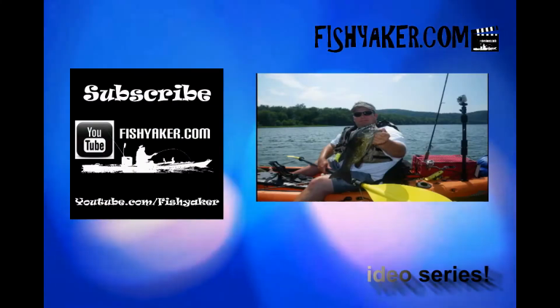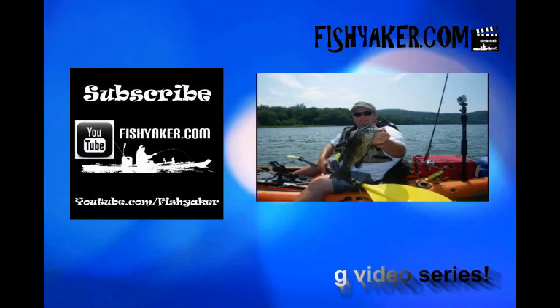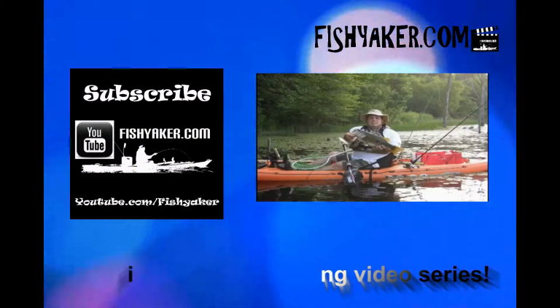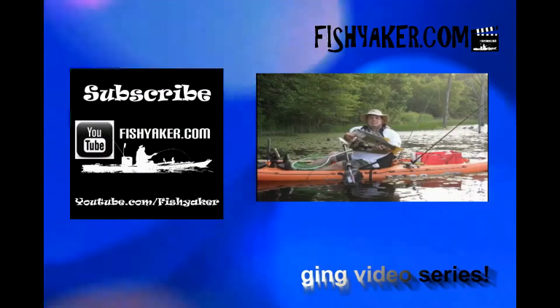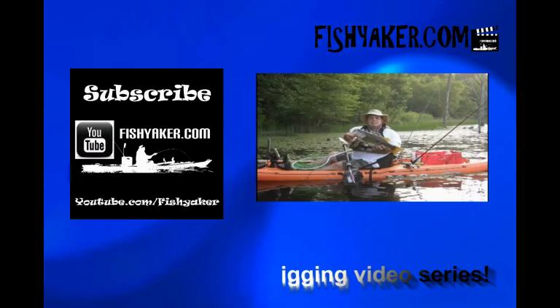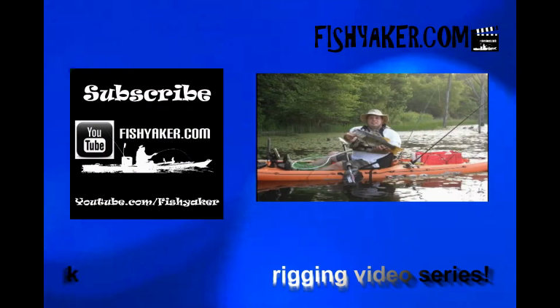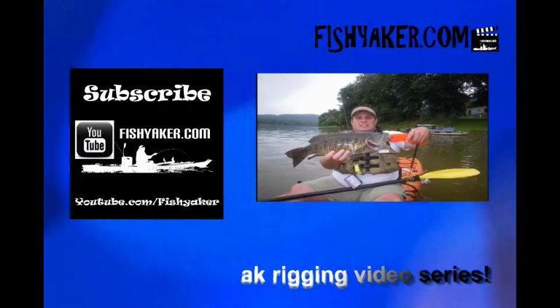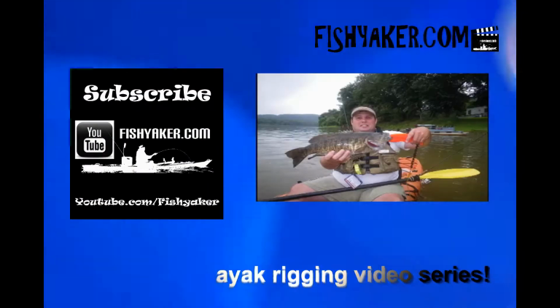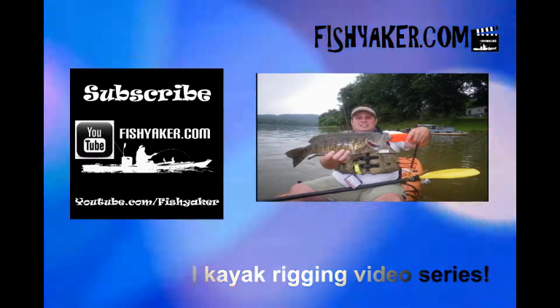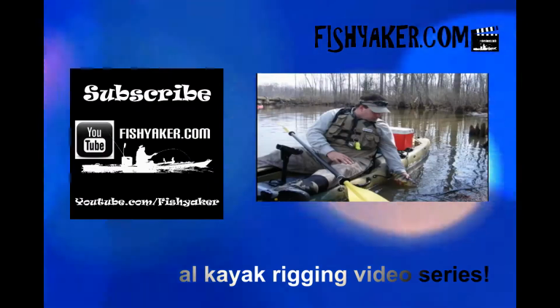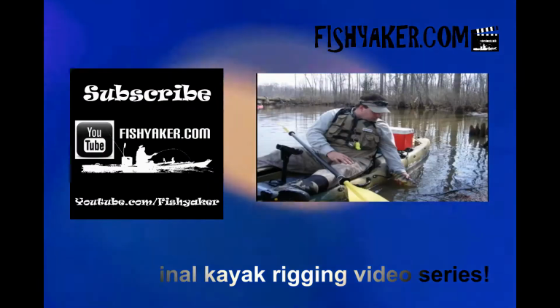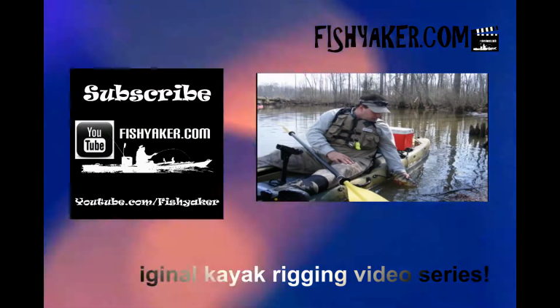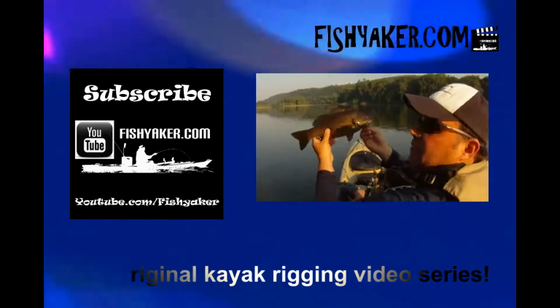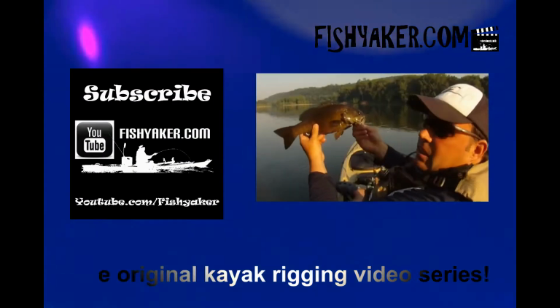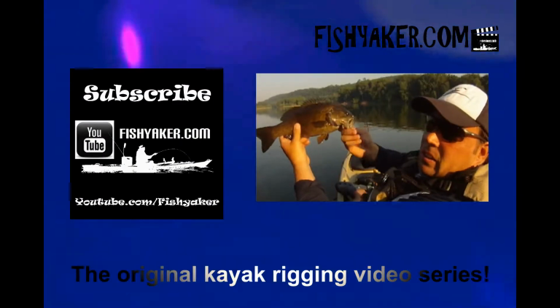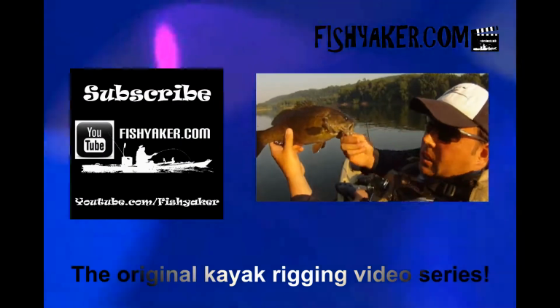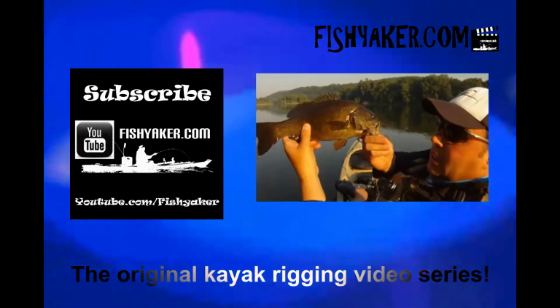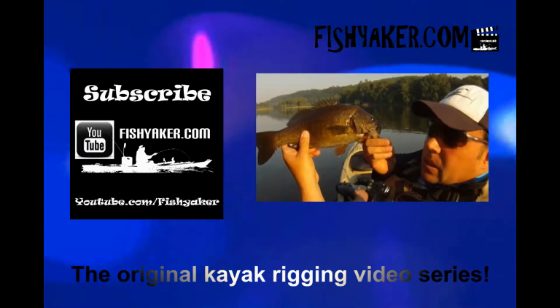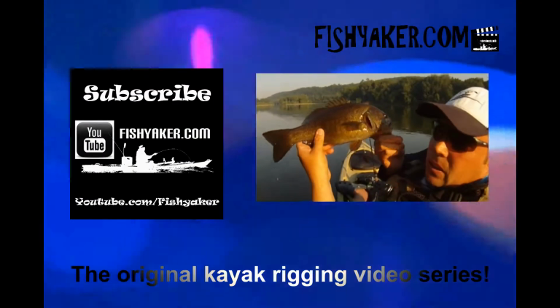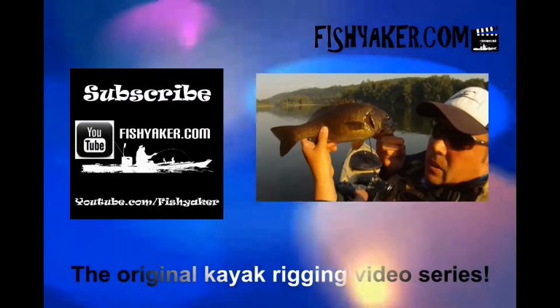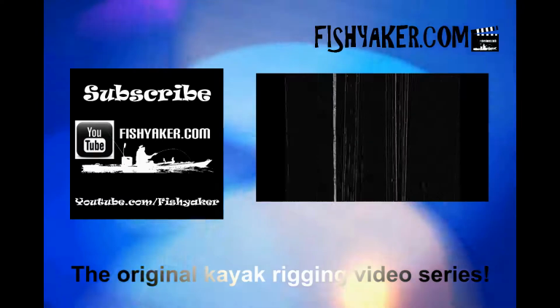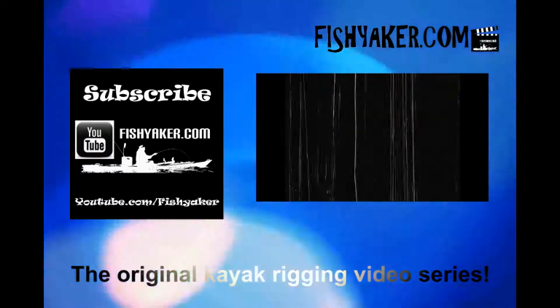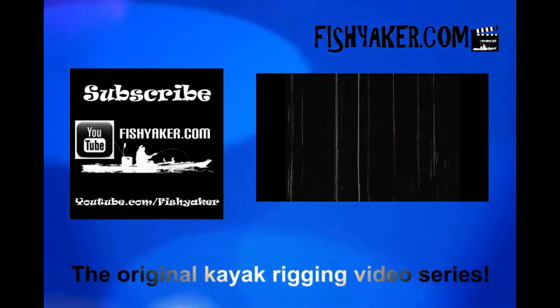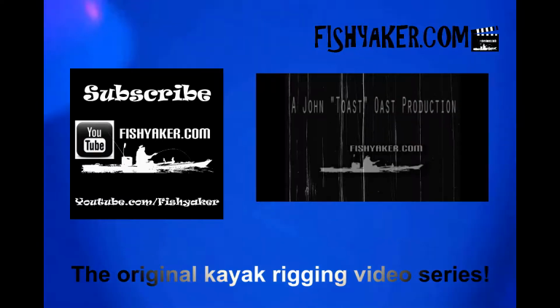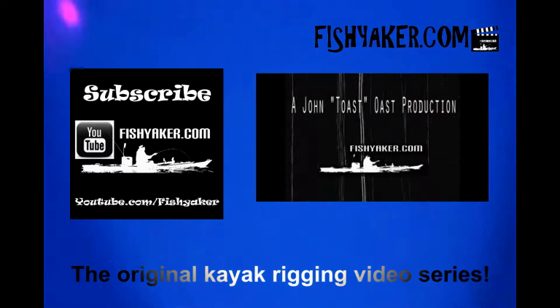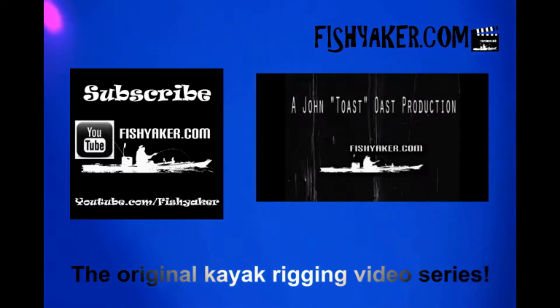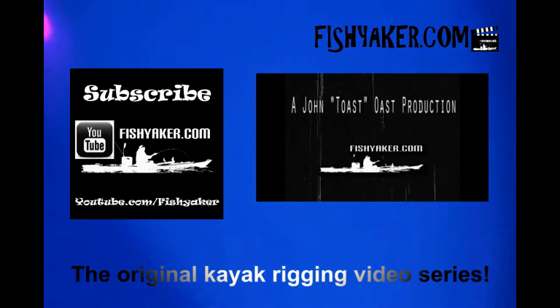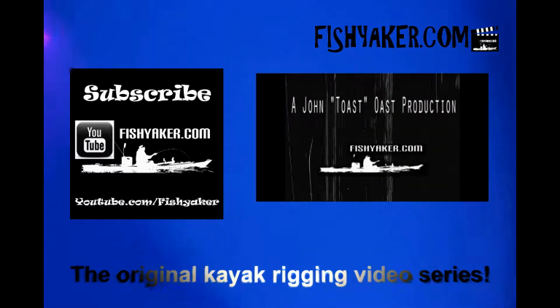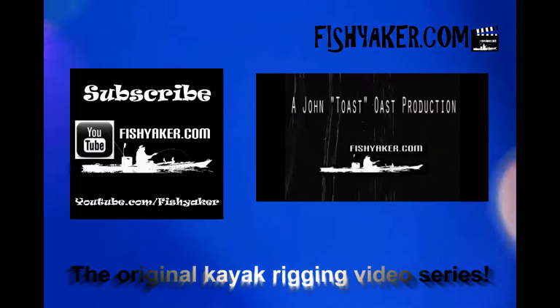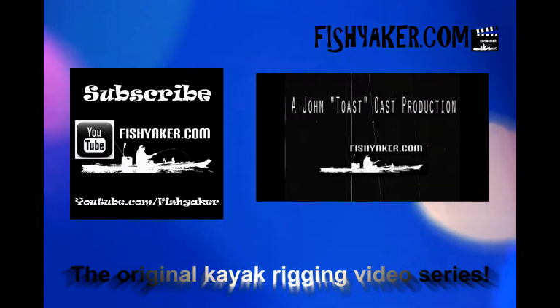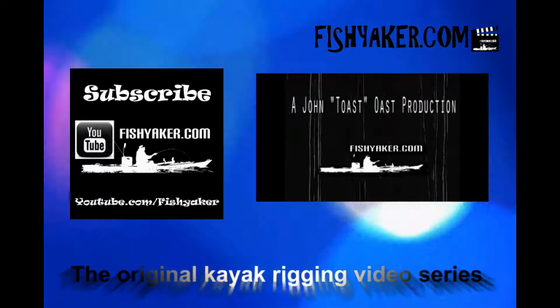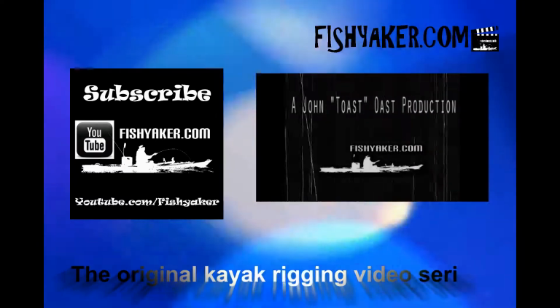Fishyacker.com. The original kayak rigging video series. See you next time.